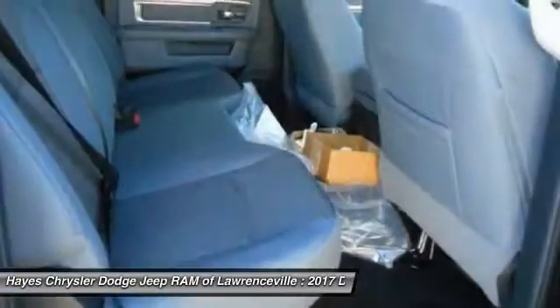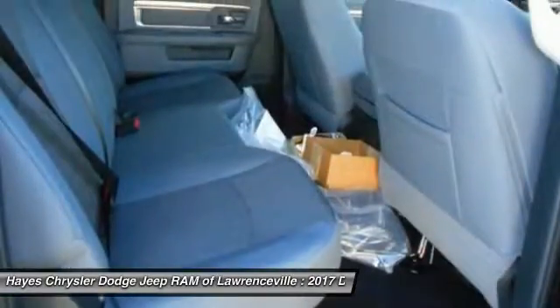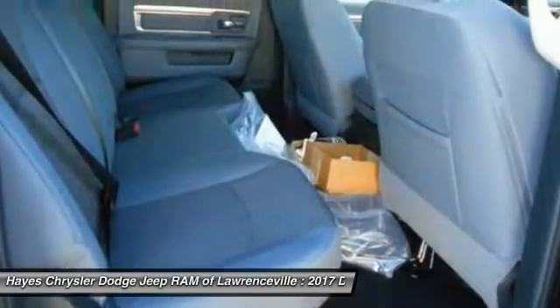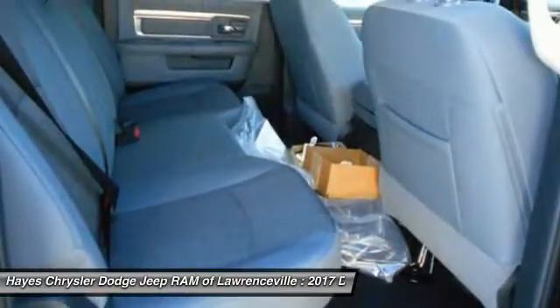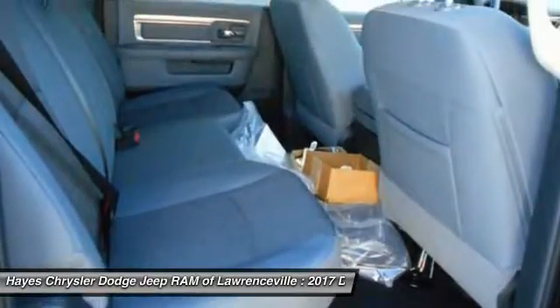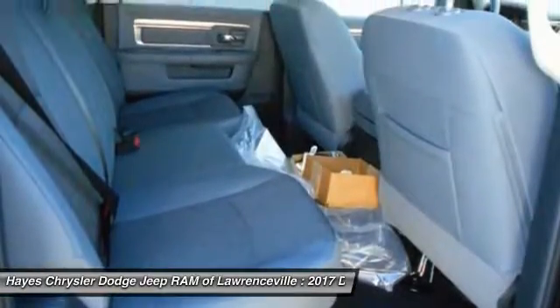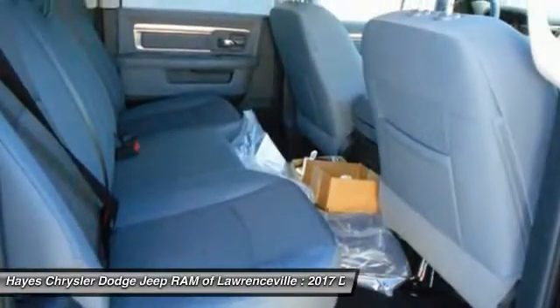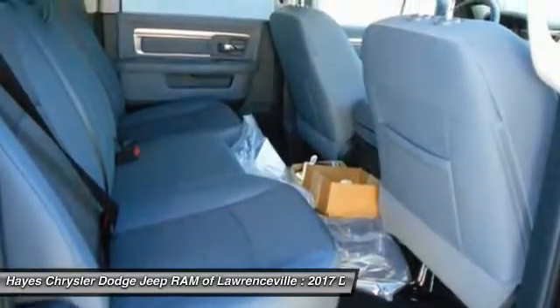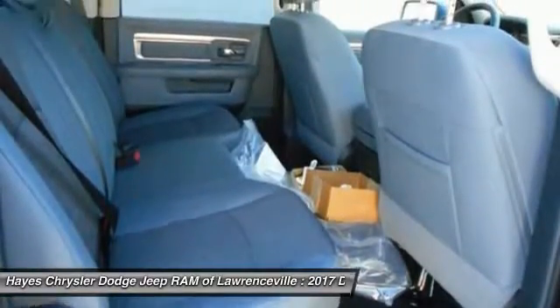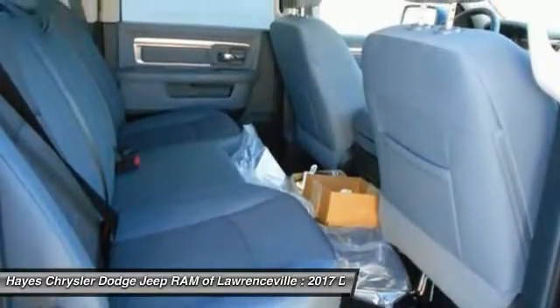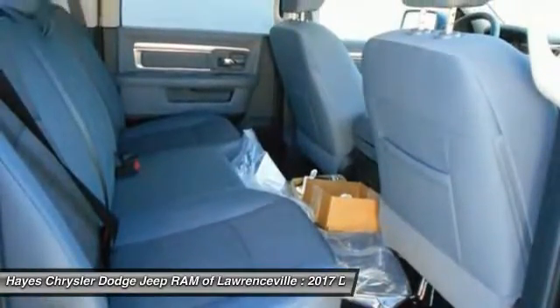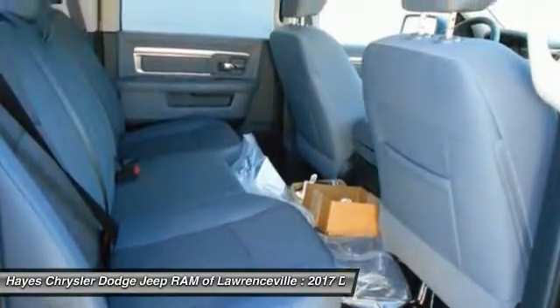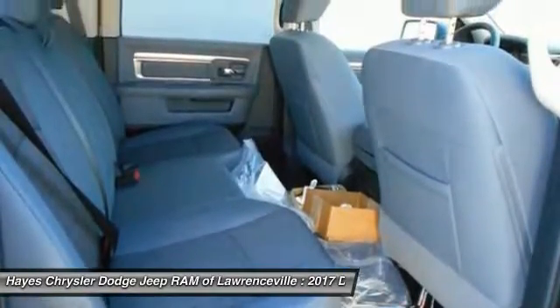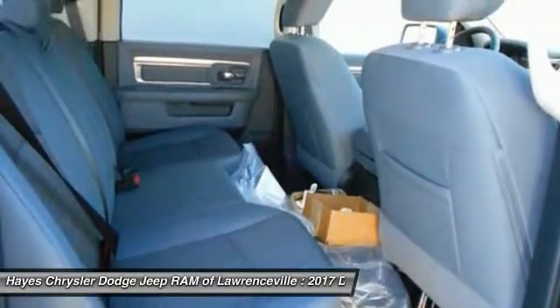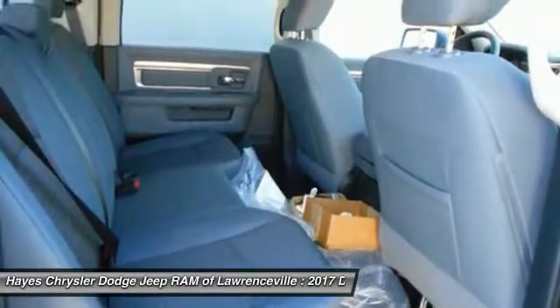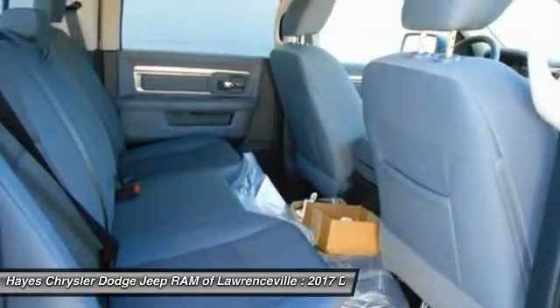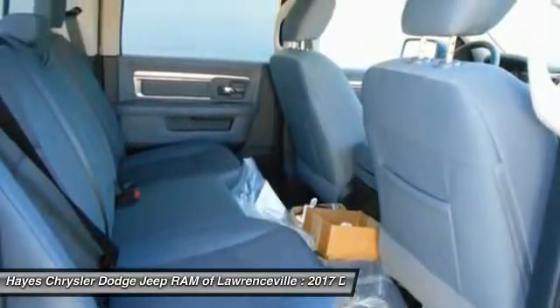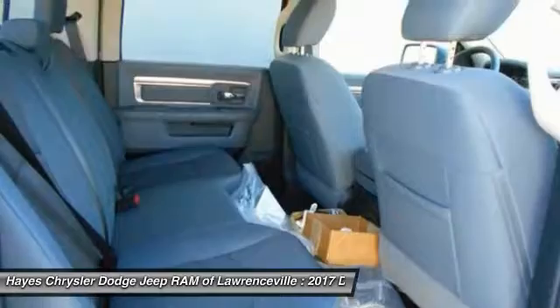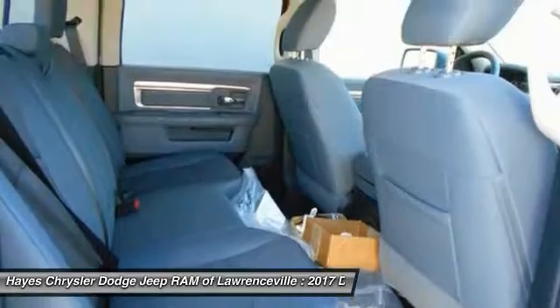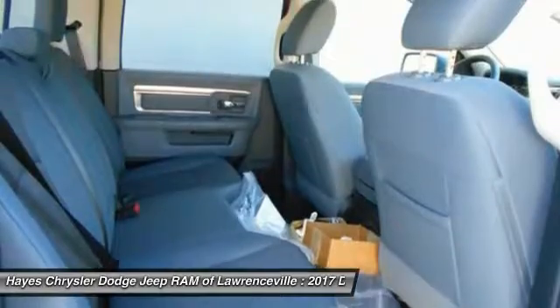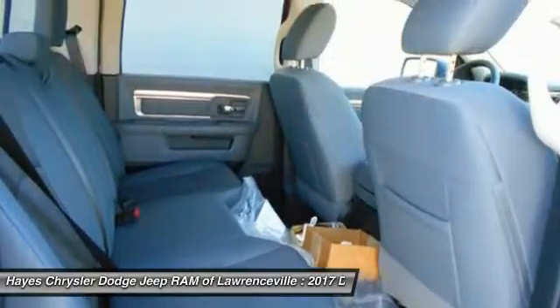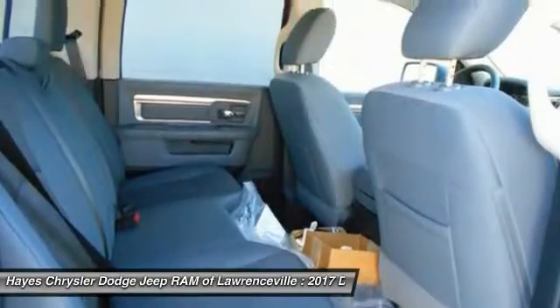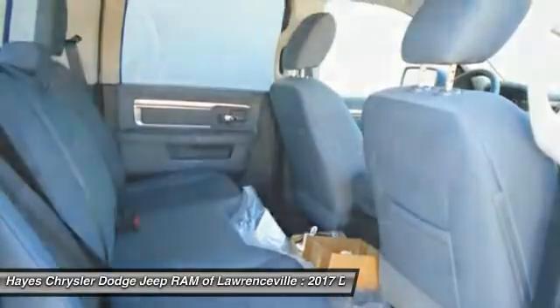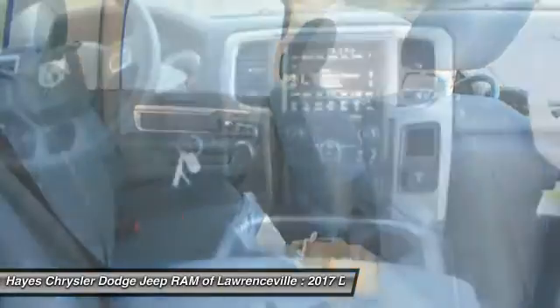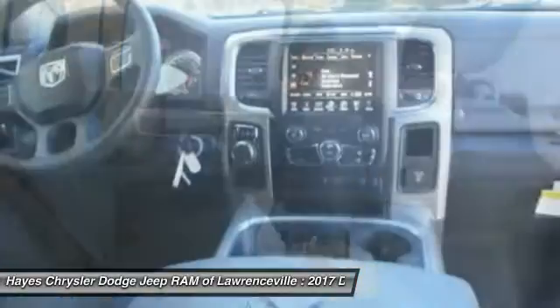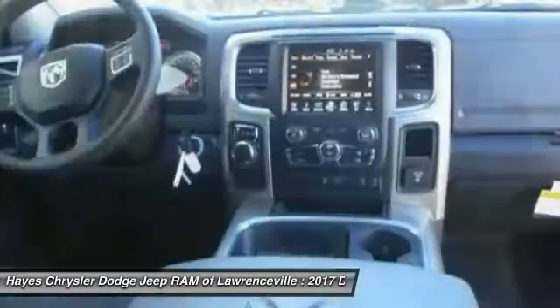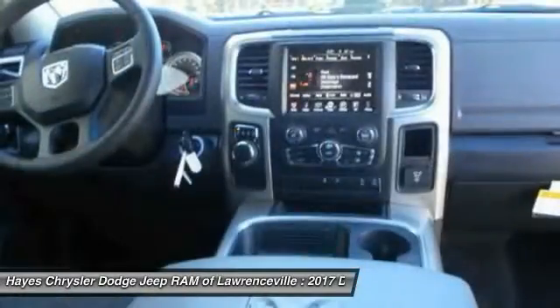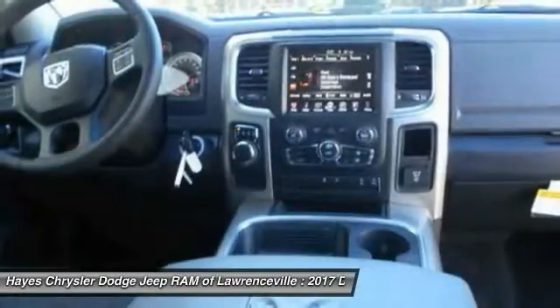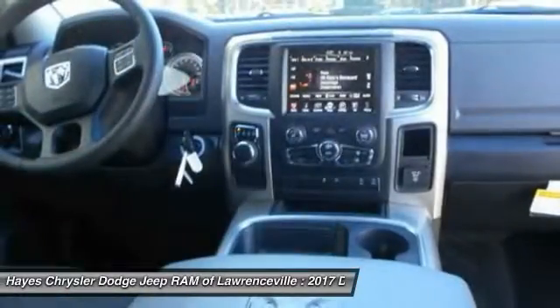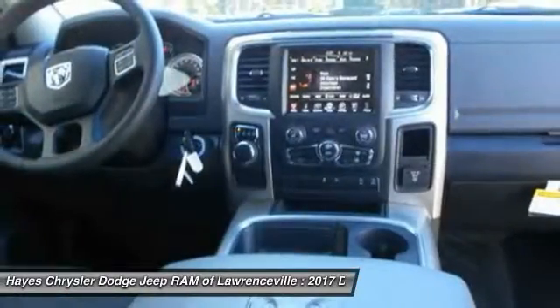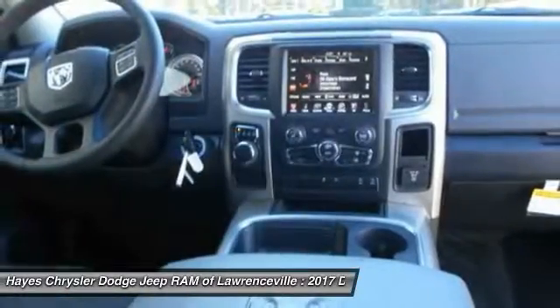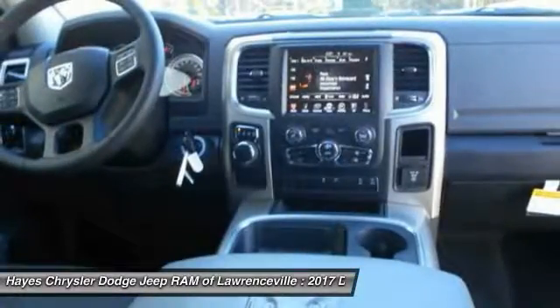Power steering, cruise control, aluminum wheels, floor mats, AM FM stereo radio, and power door locks.